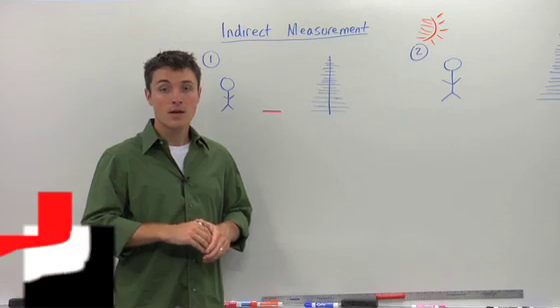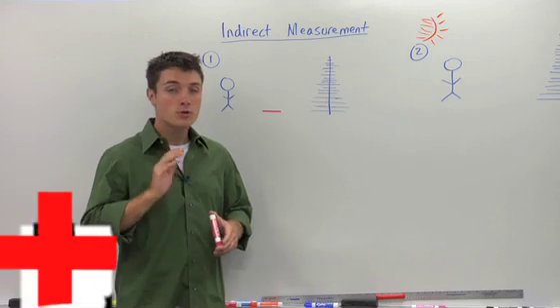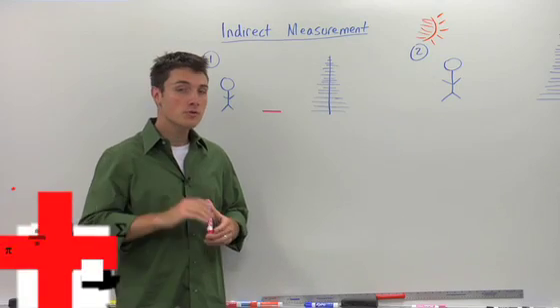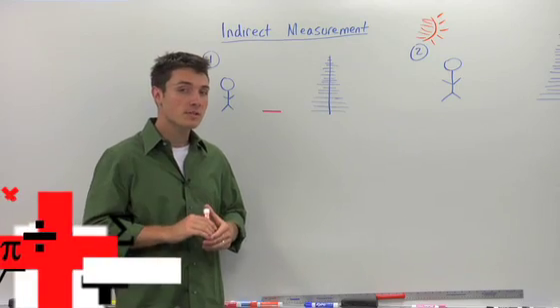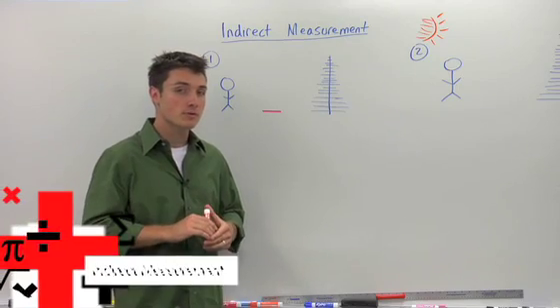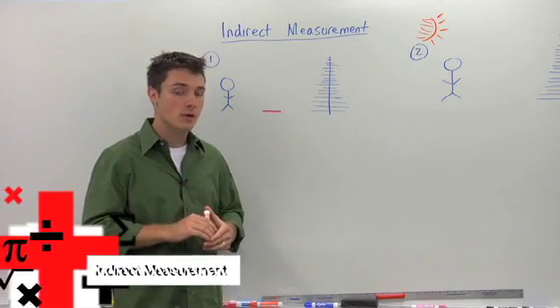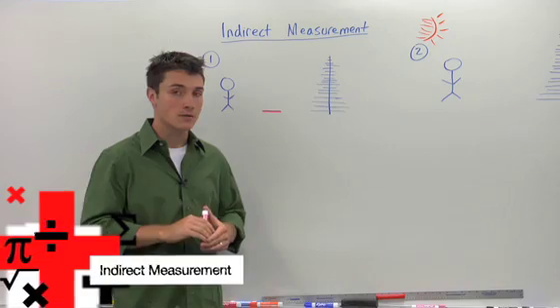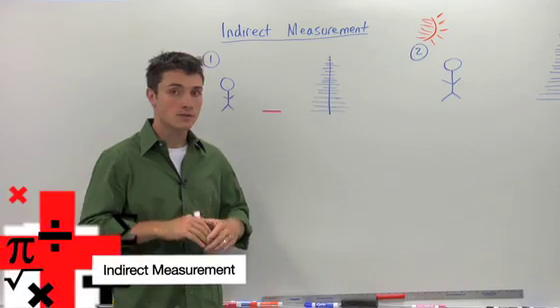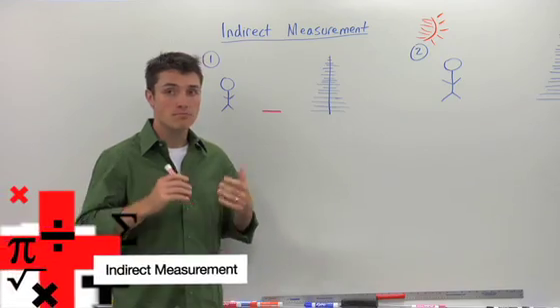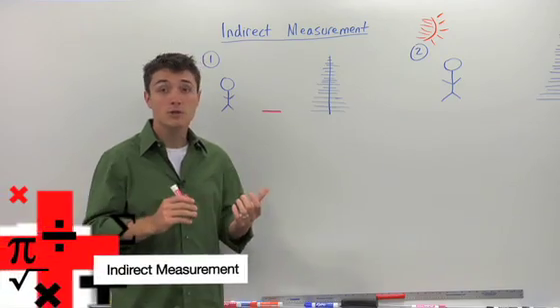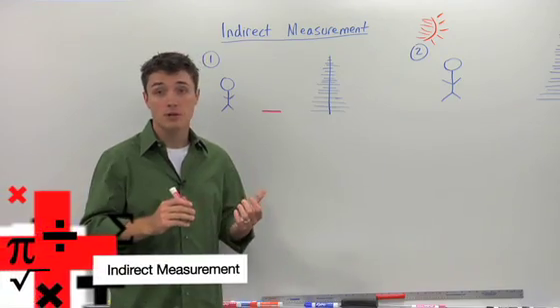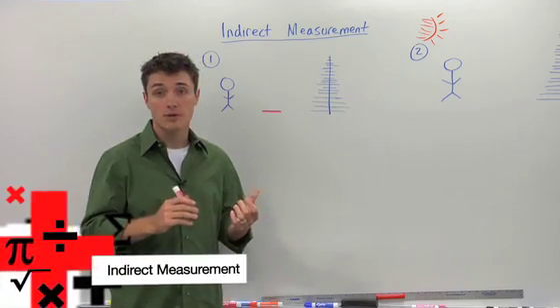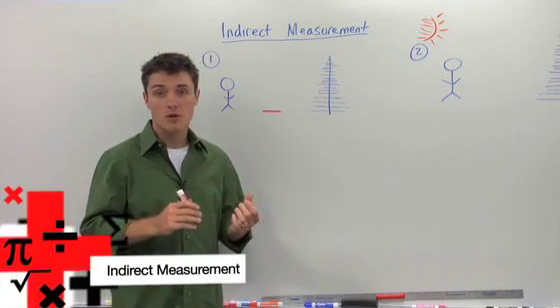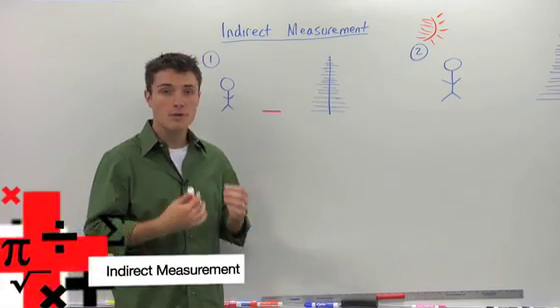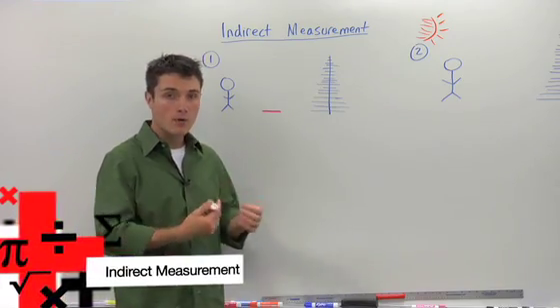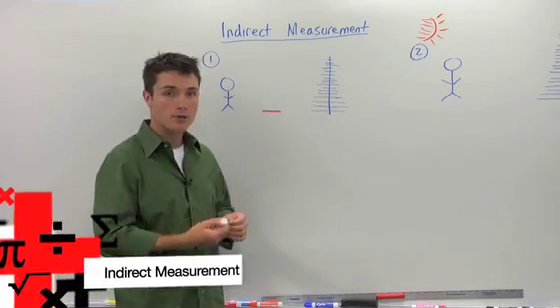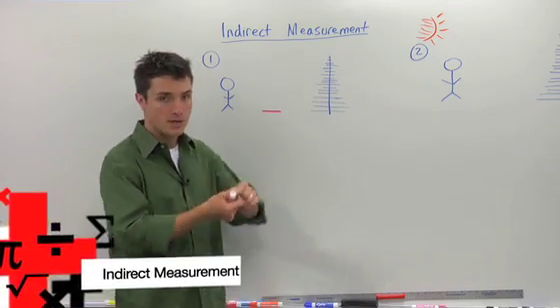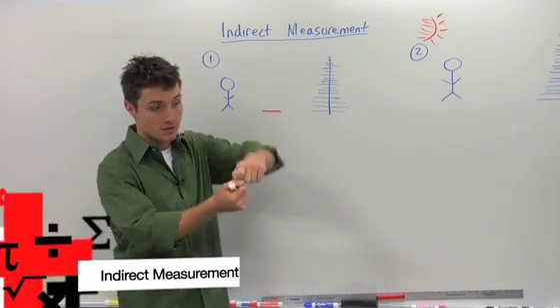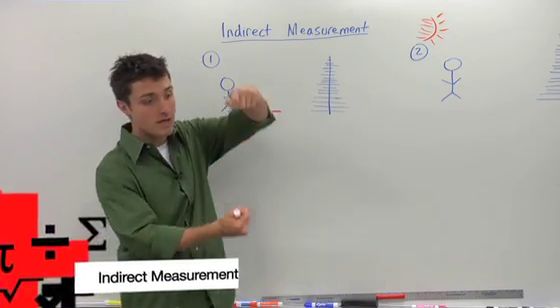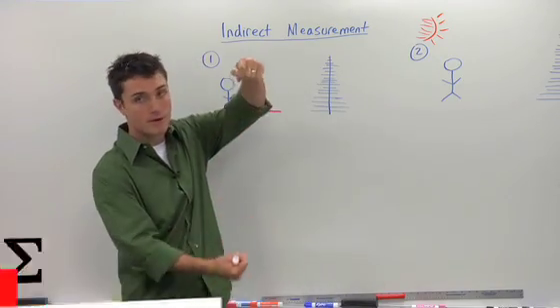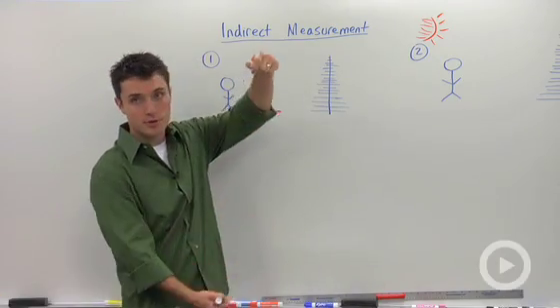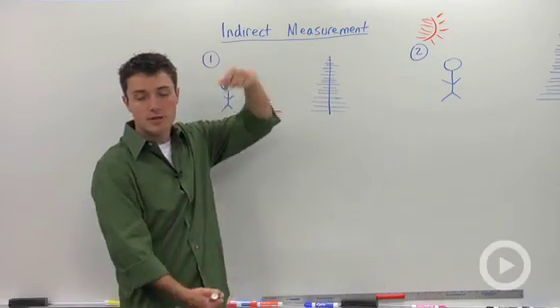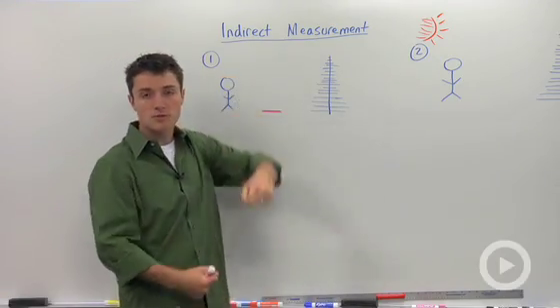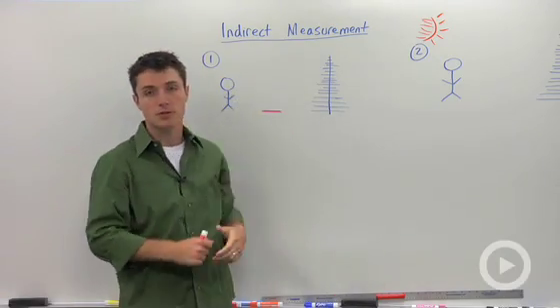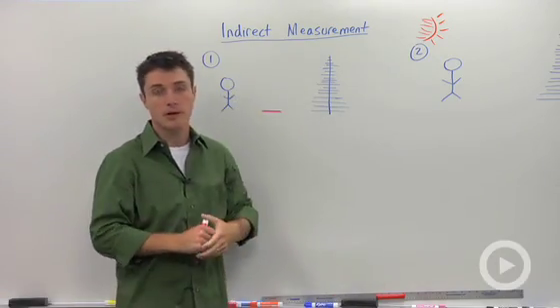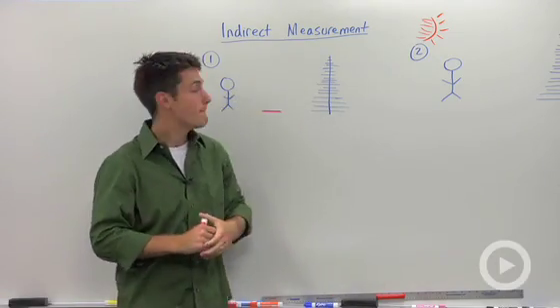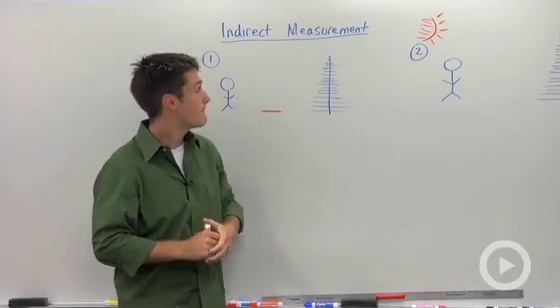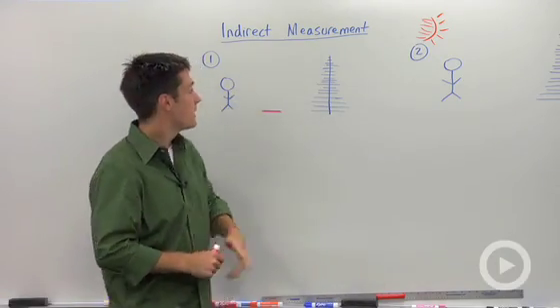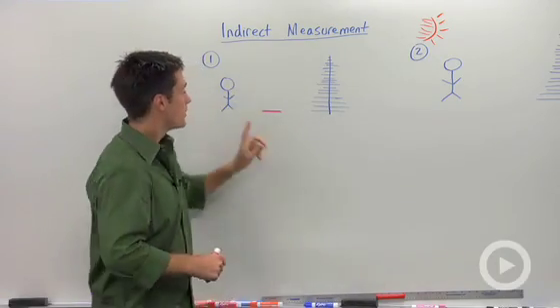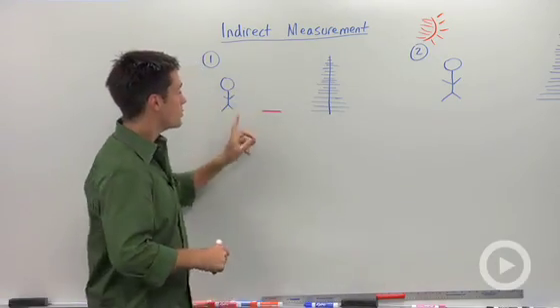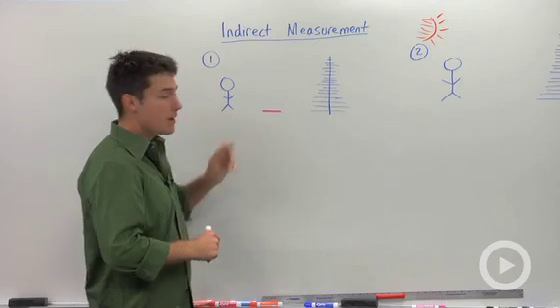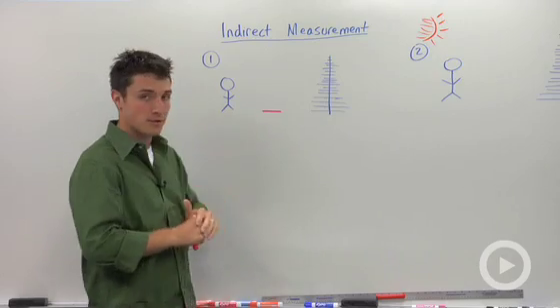You can use similar triangles to measure something without actually taking a tape measure and stretching it up. There are two methods.